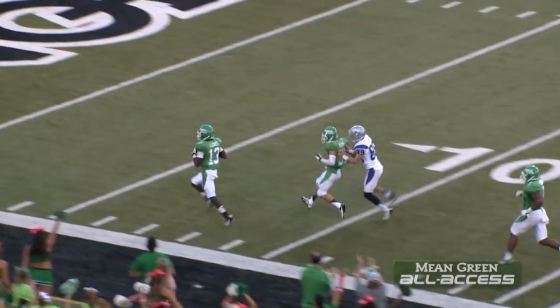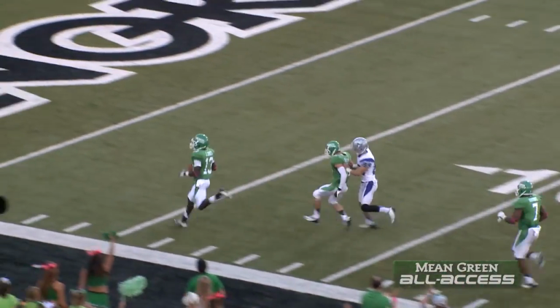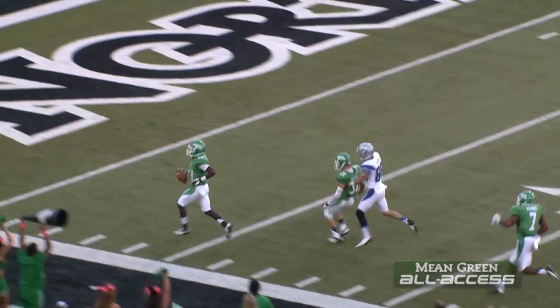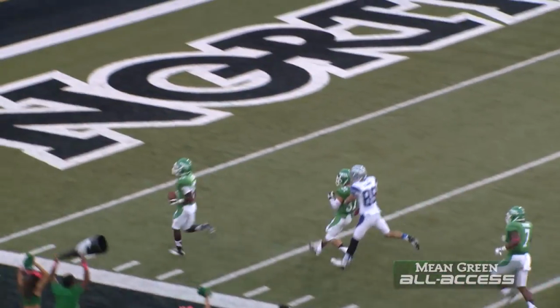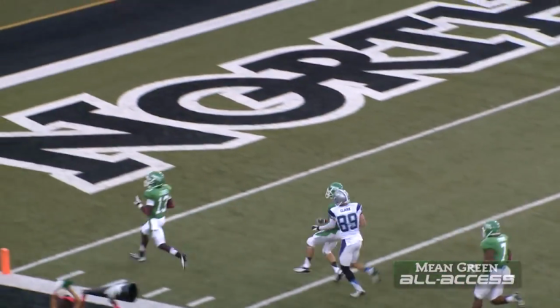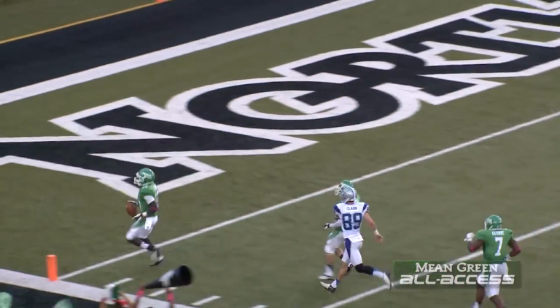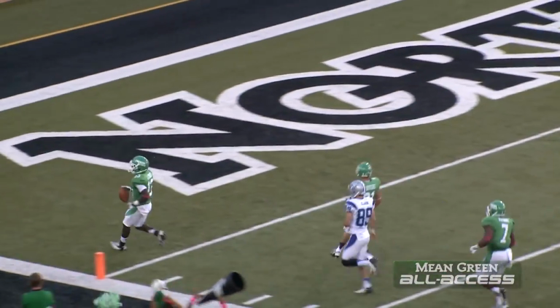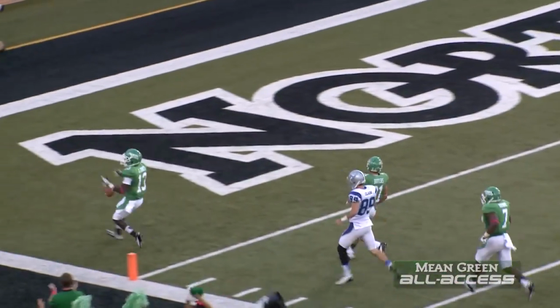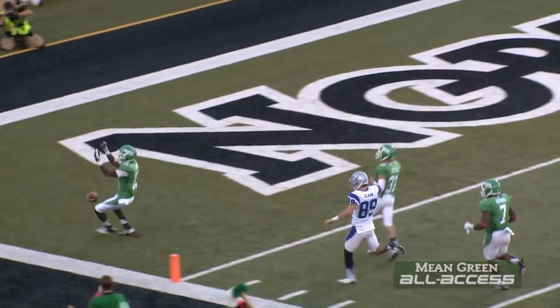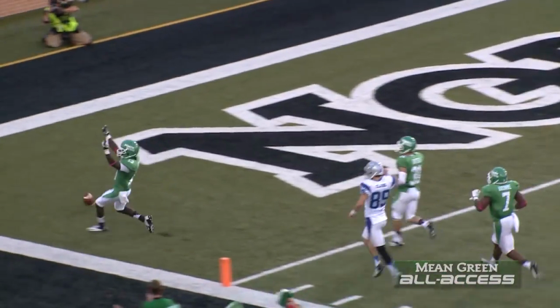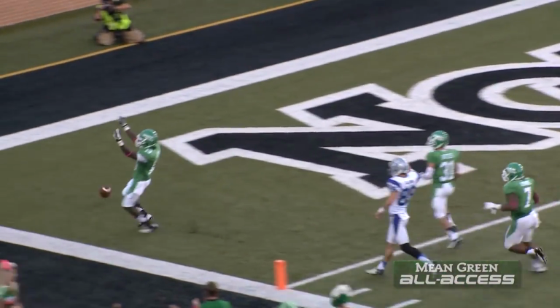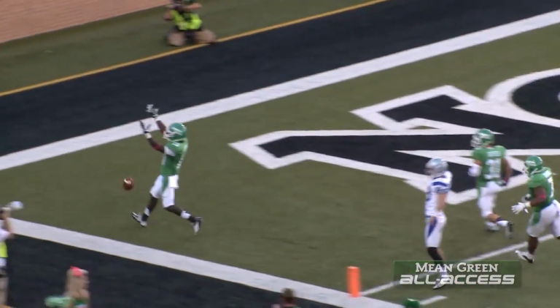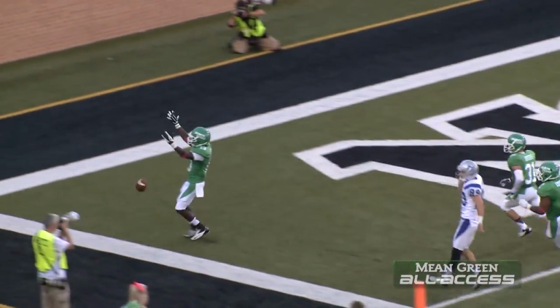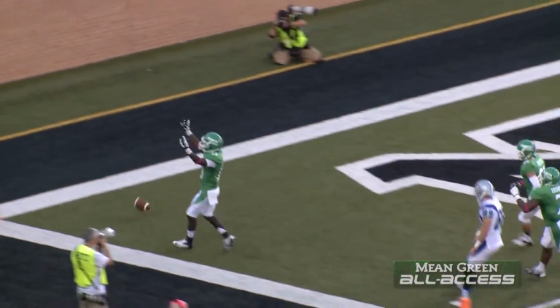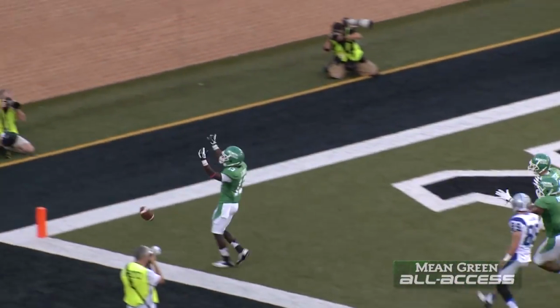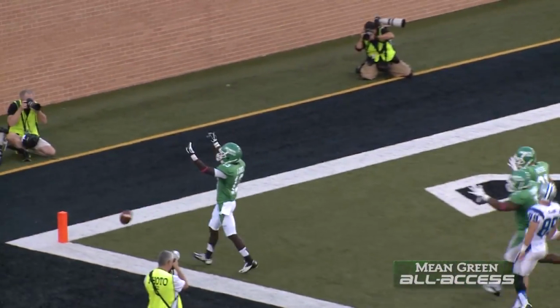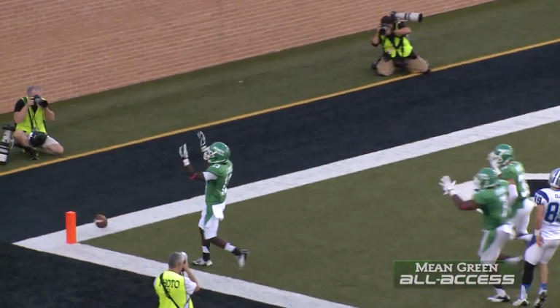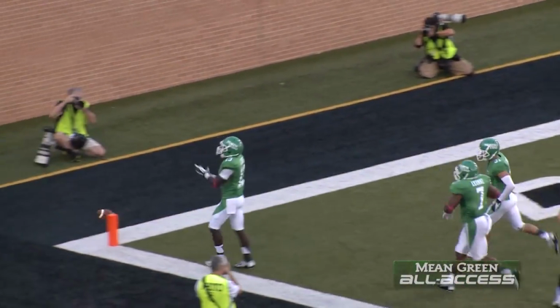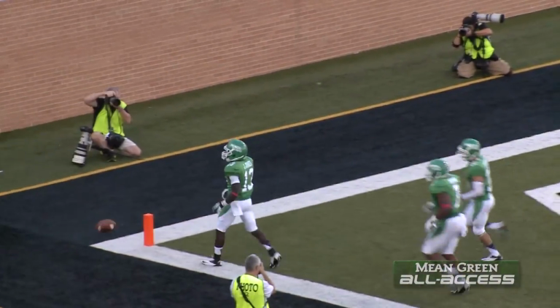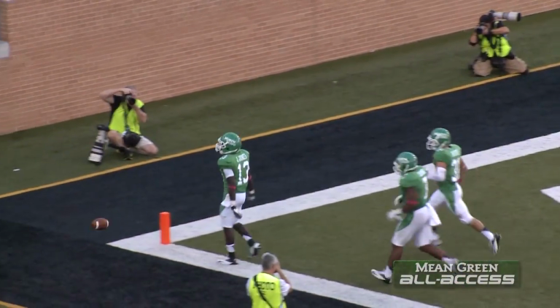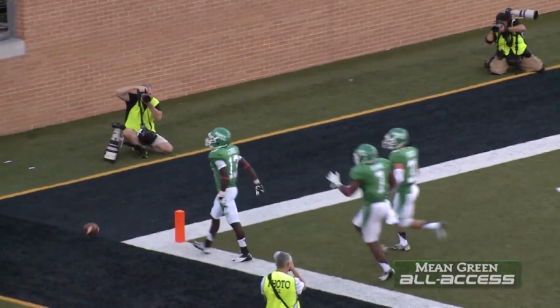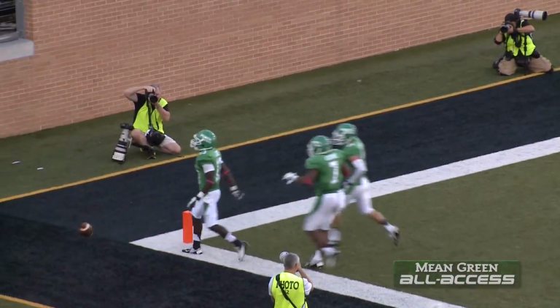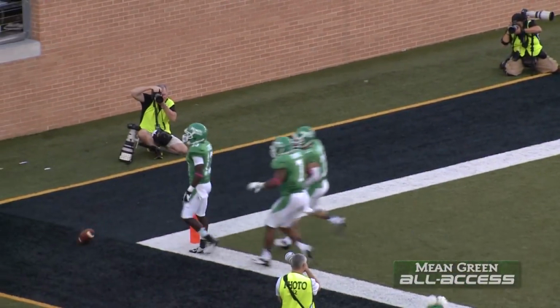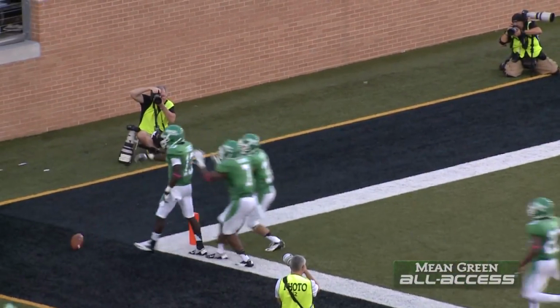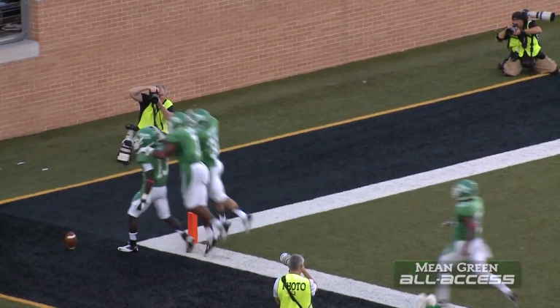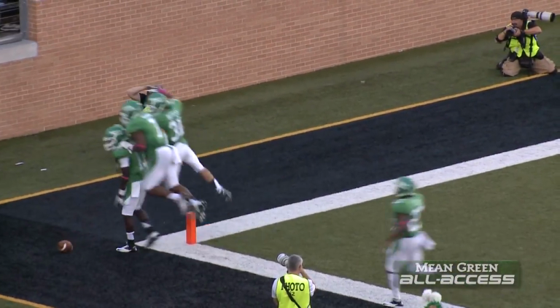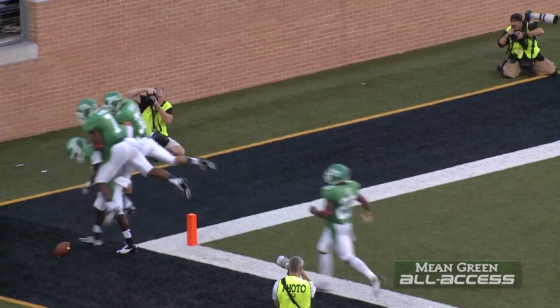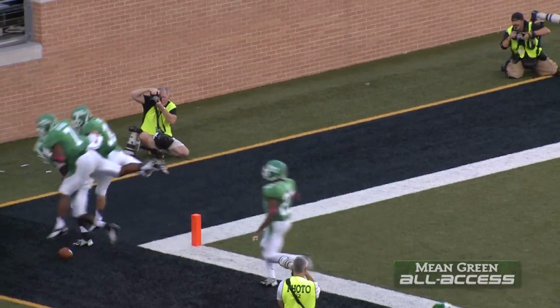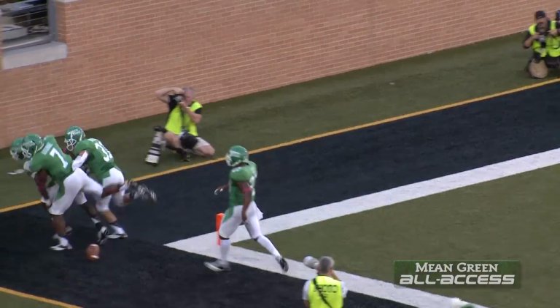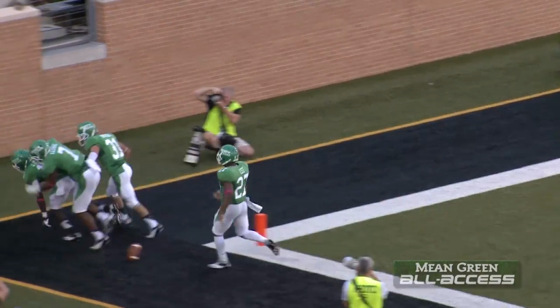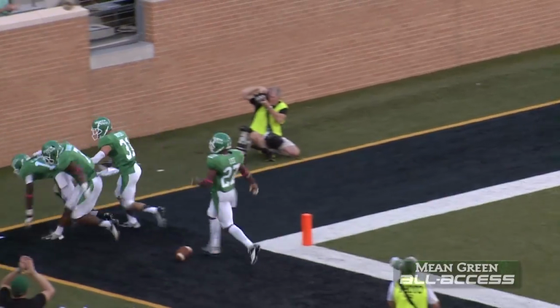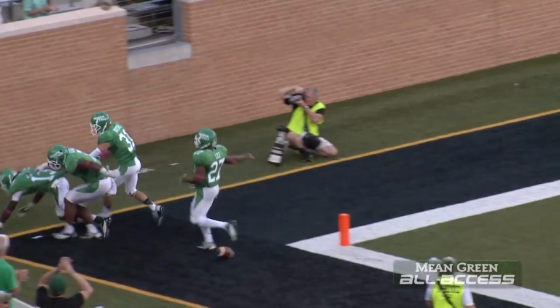And it's scooped up by James Jones down the left sideline. 30, 20. He's going to score. 73 yards. Touchdown, Mean Green.